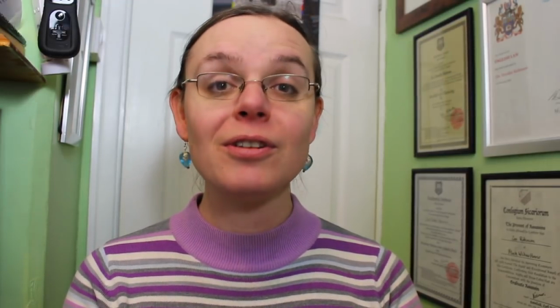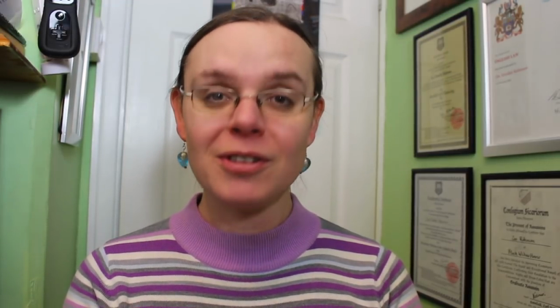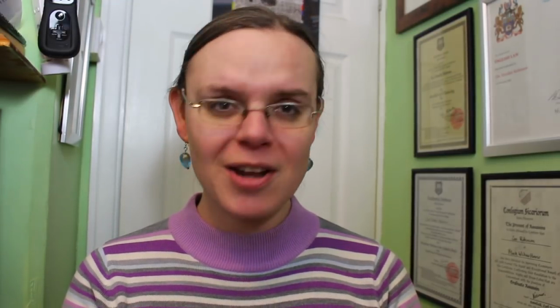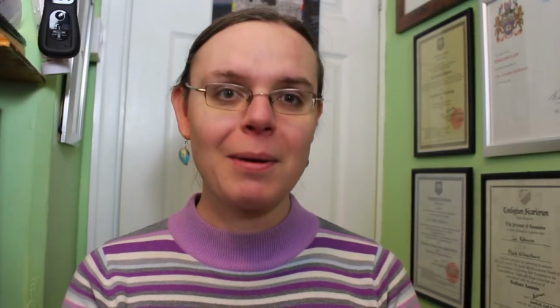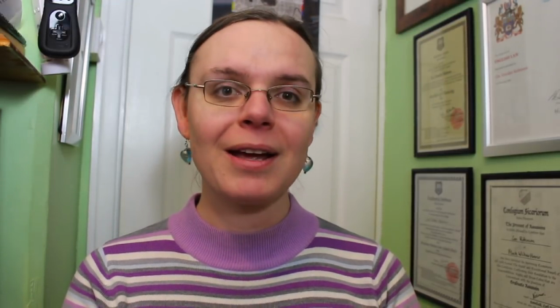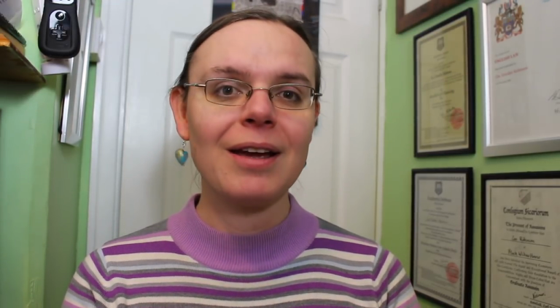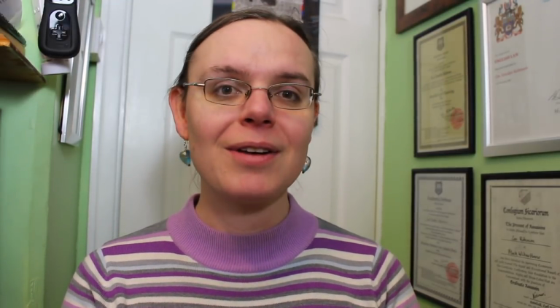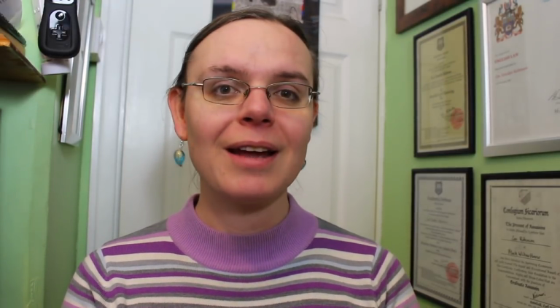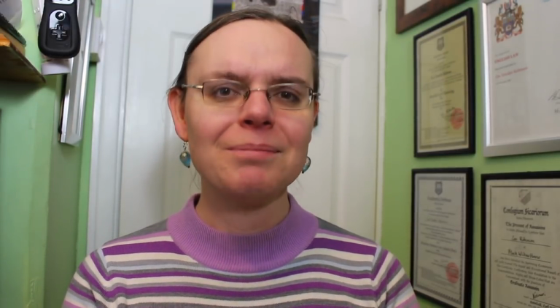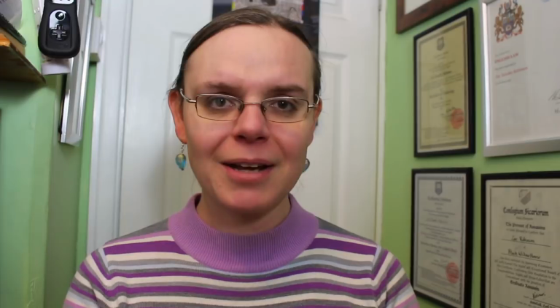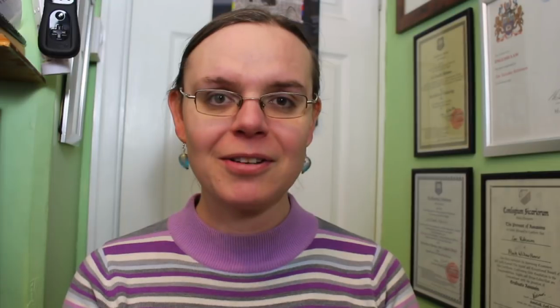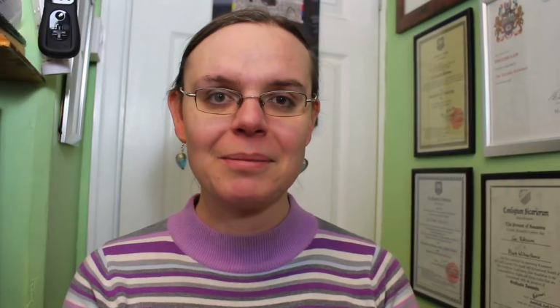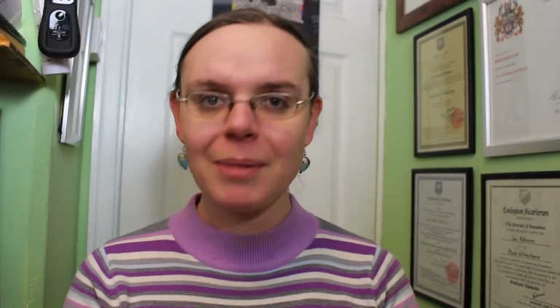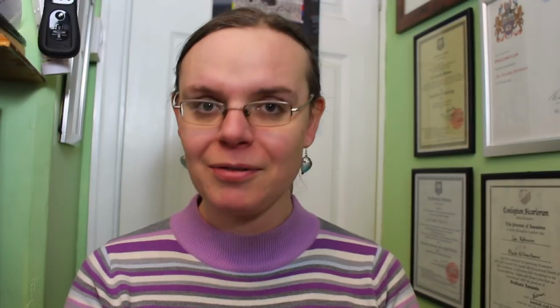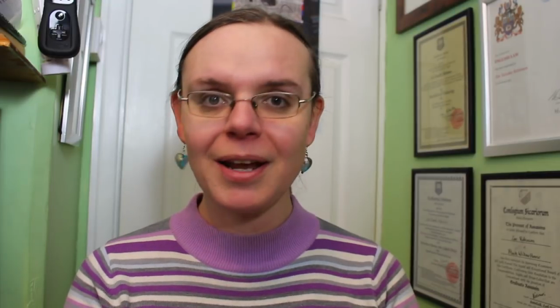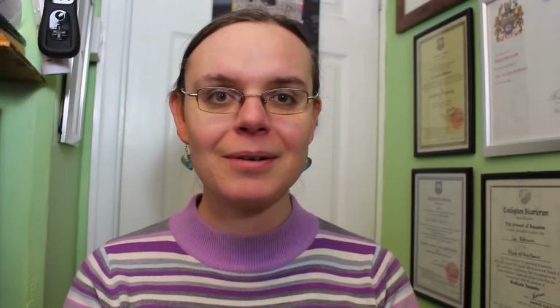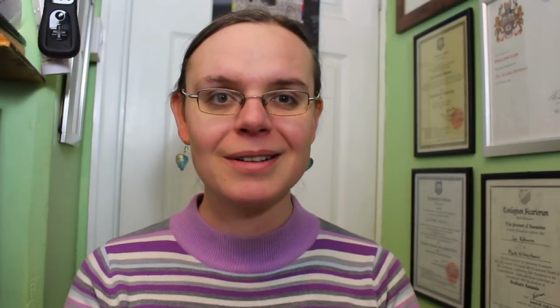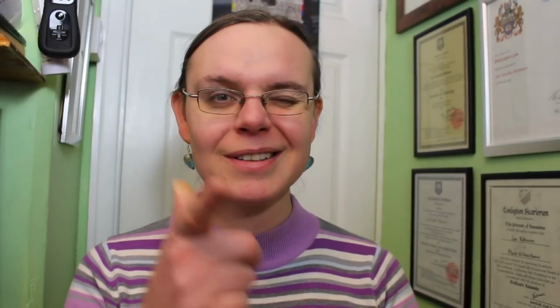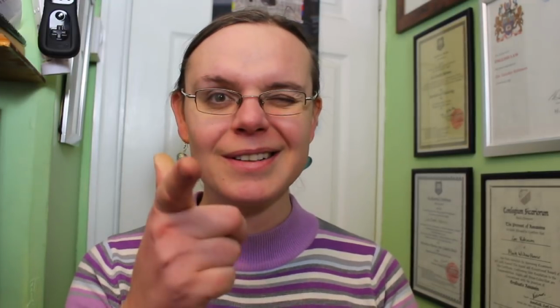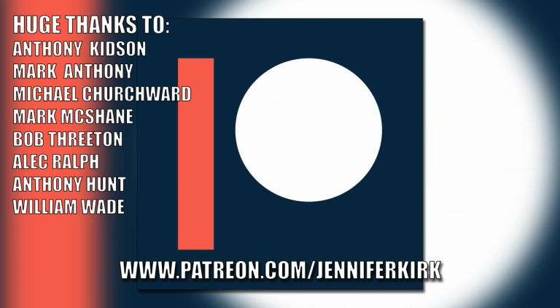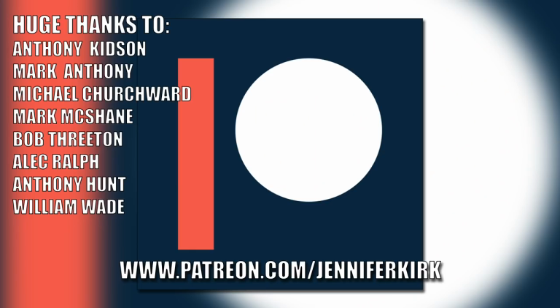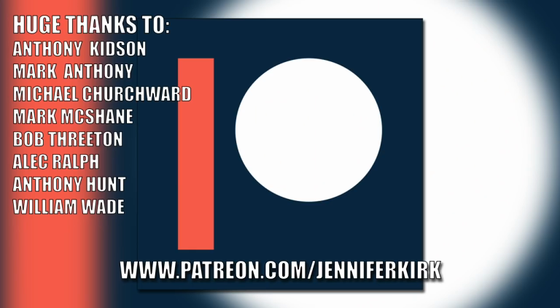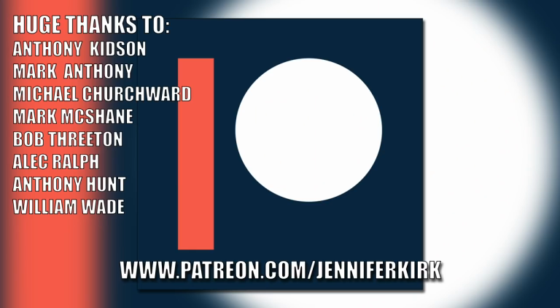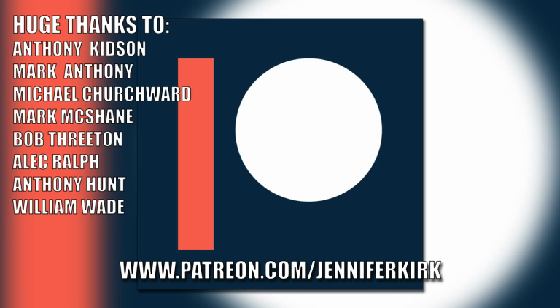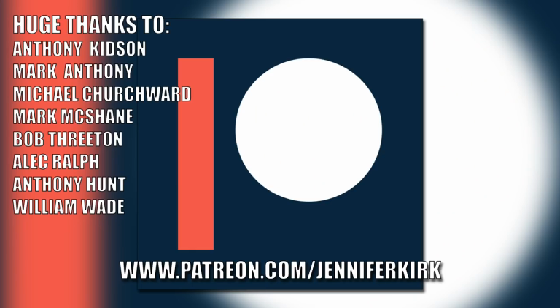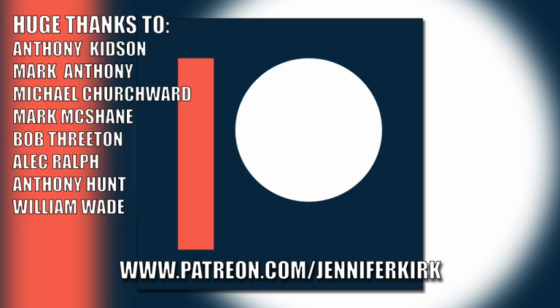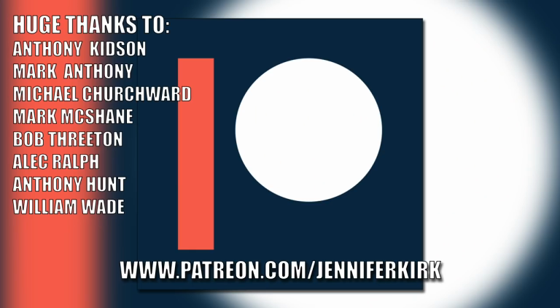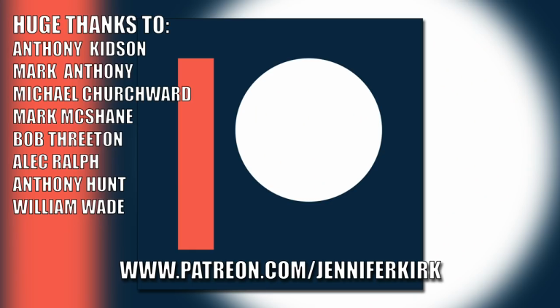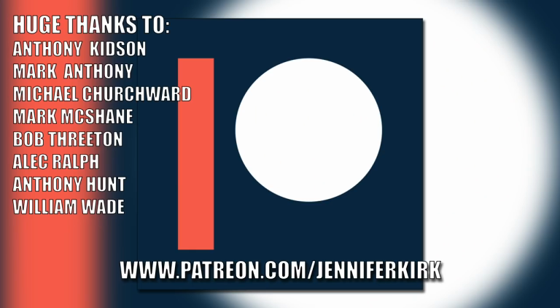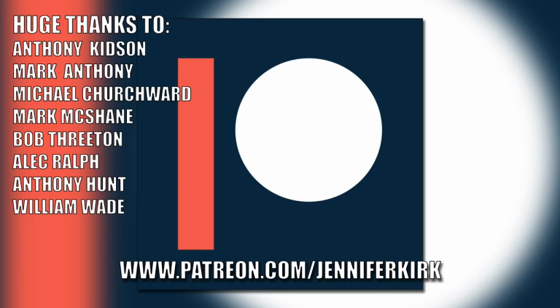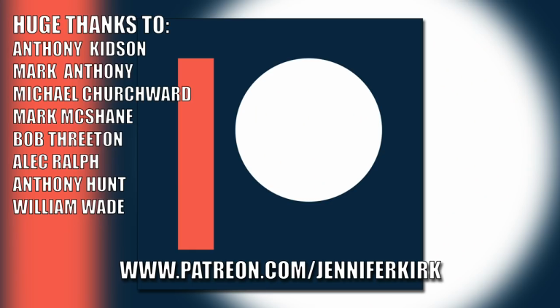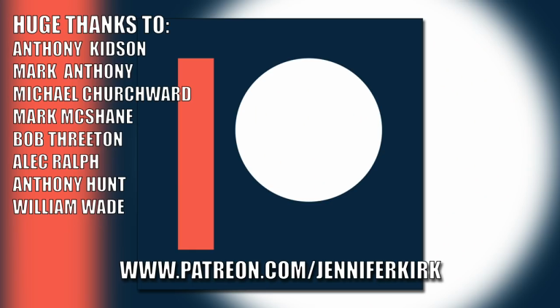Well, thanks again for watching - it's been really good to have your company. Don't forget to tickle that like button and share this video too, and subscribe to the channel and ring that bell if you want to be the first to know about new videos. Until next time, take really good care of yourself and I'm looking forward to seeing you back here again. Bye for now.